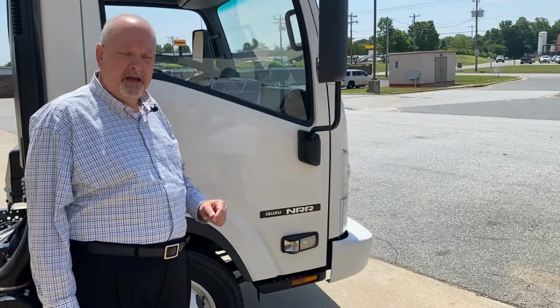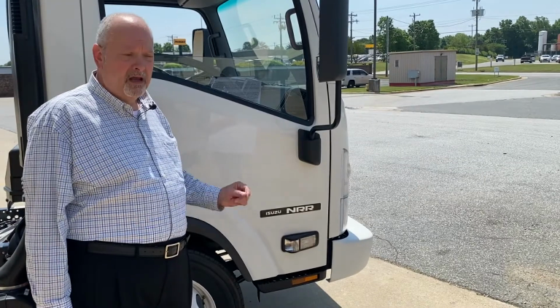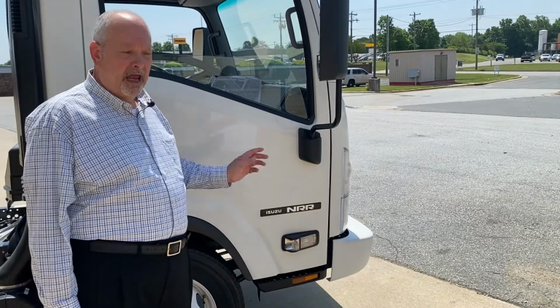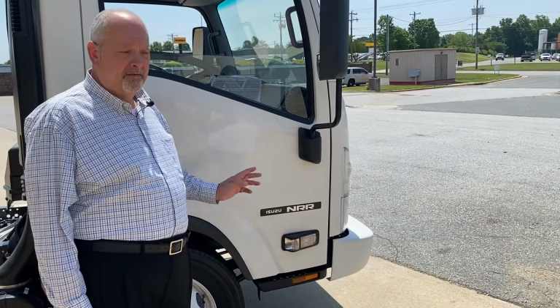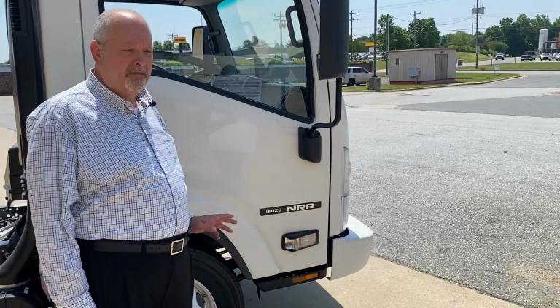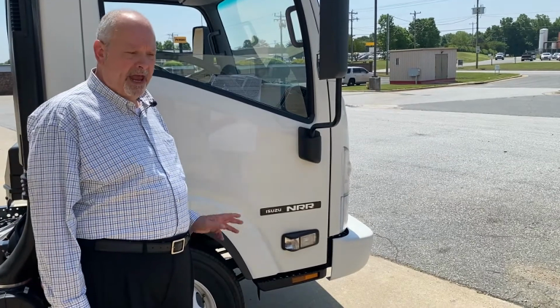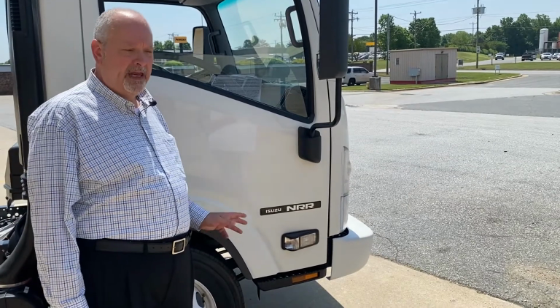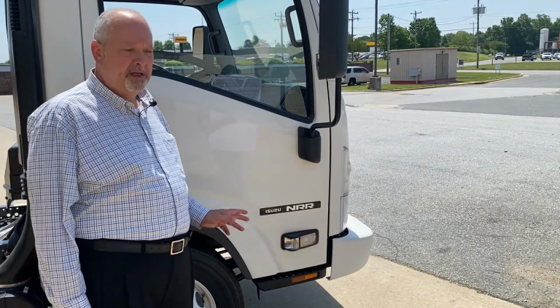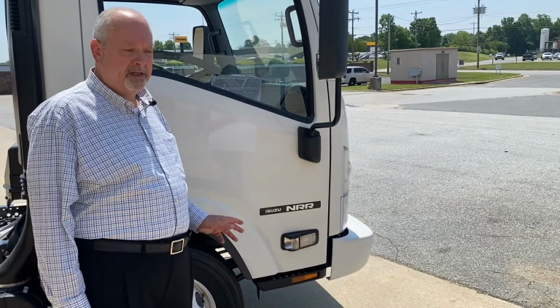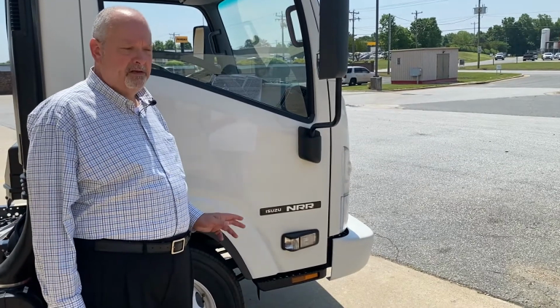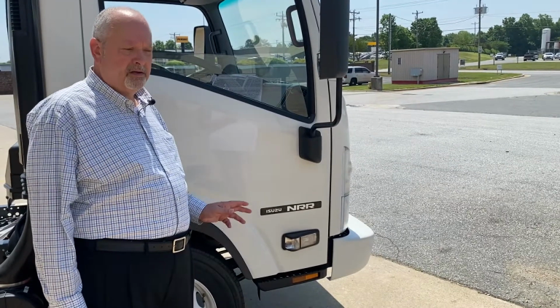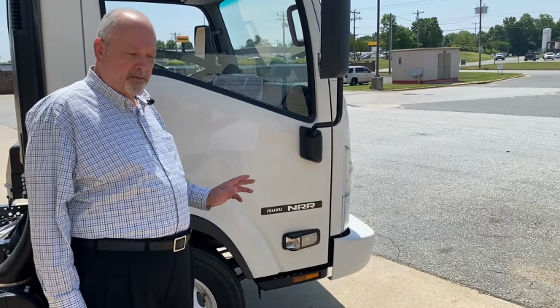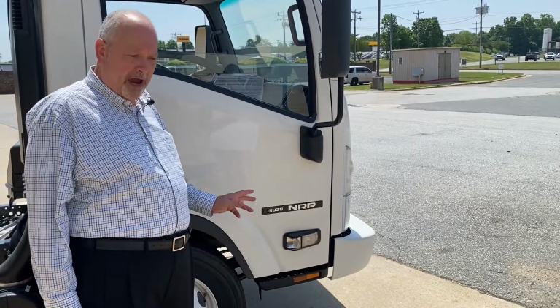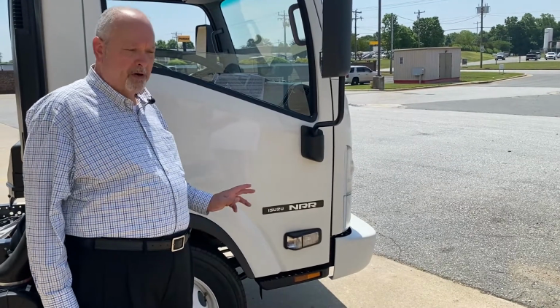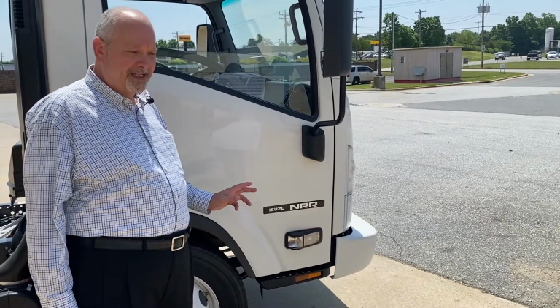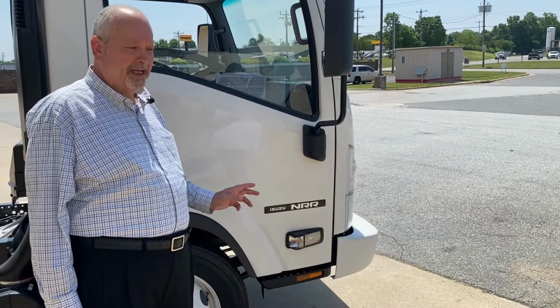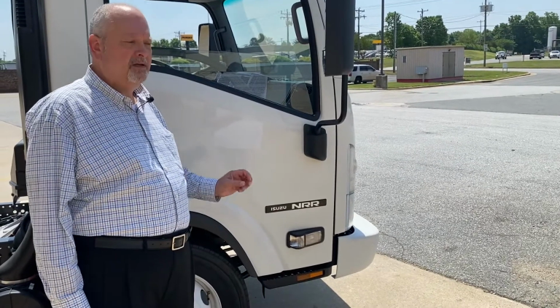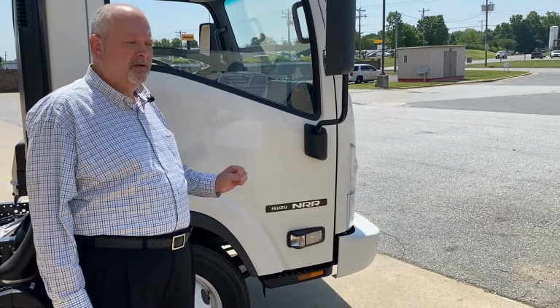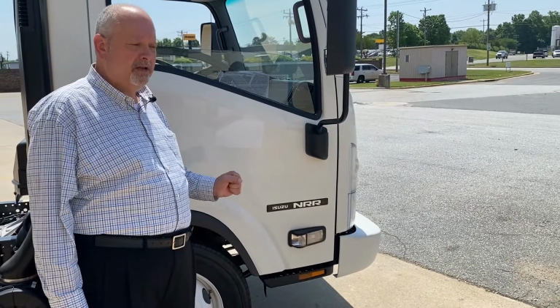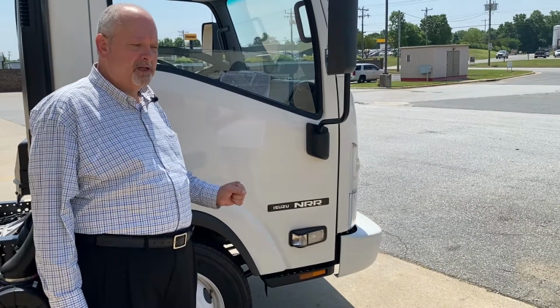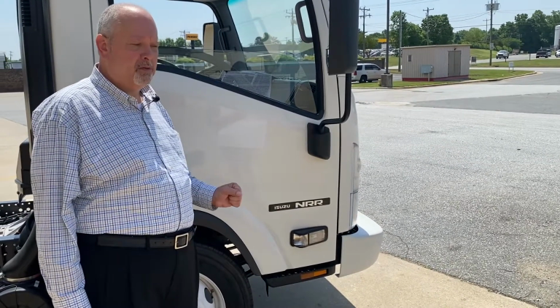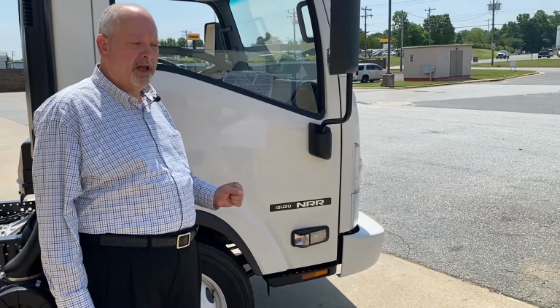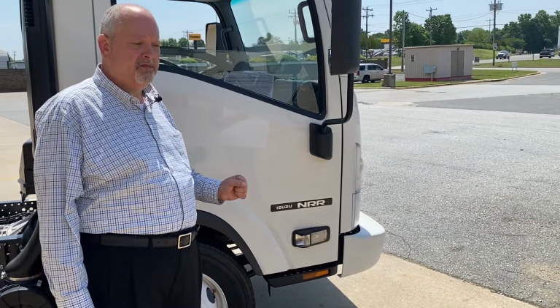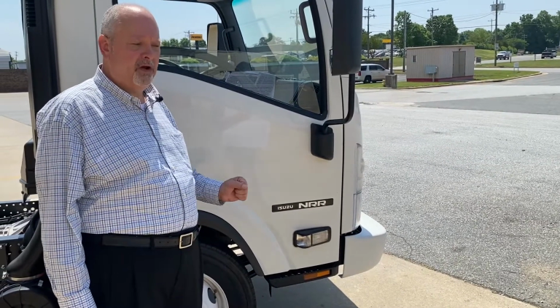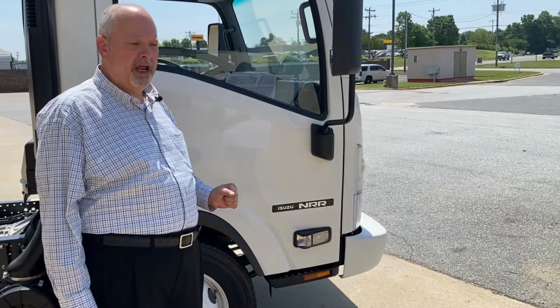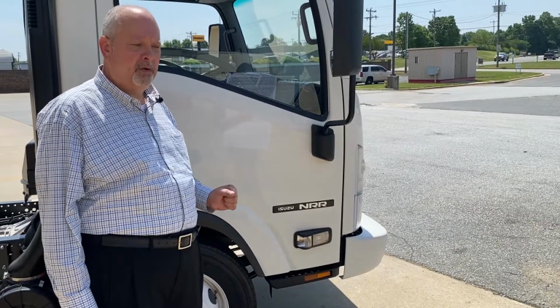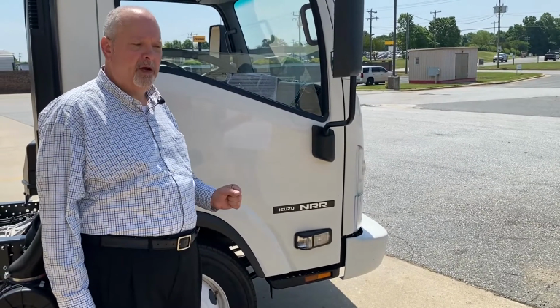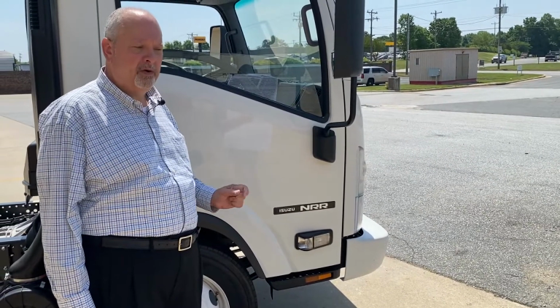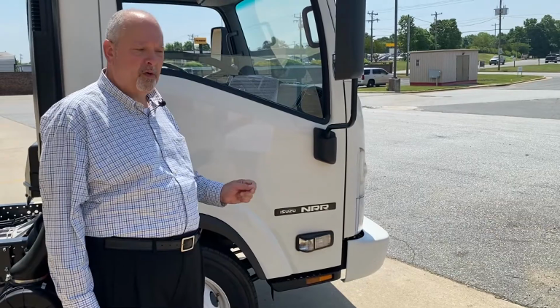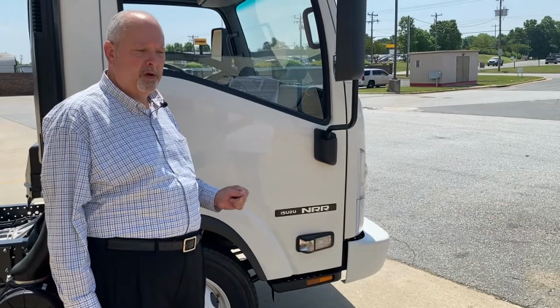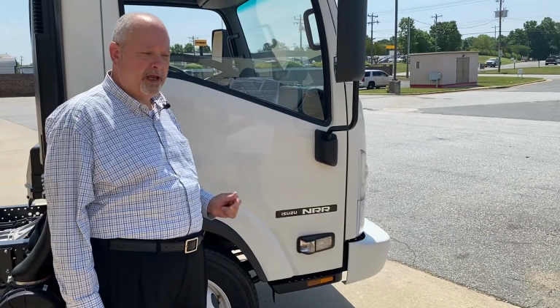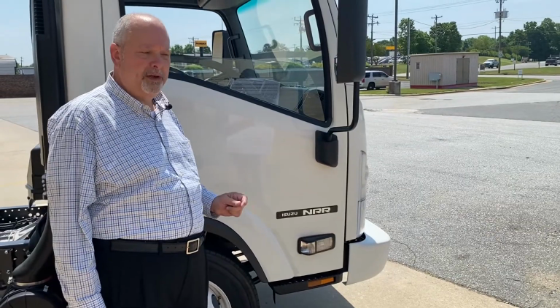You have vacuum assist, power assist disc brakes front and rear with four-wheel ABS.